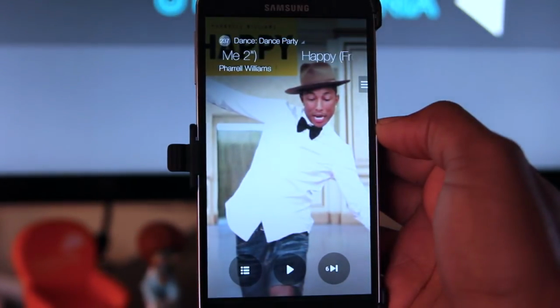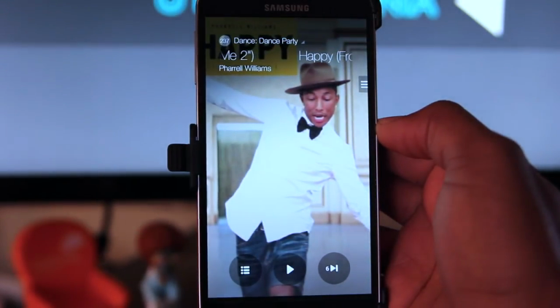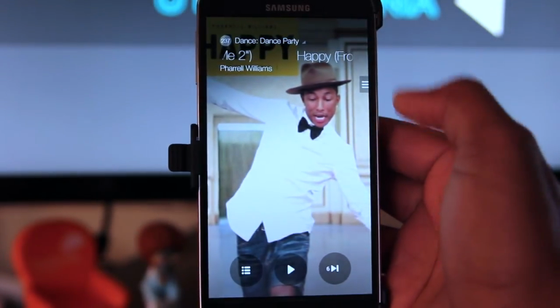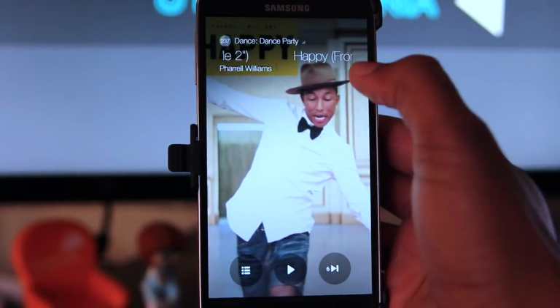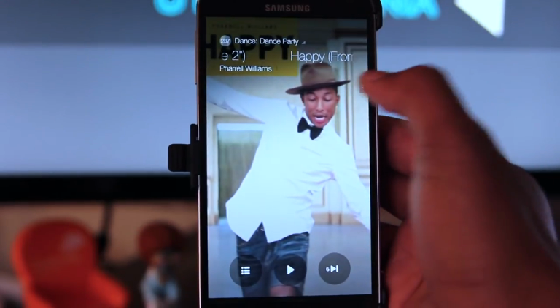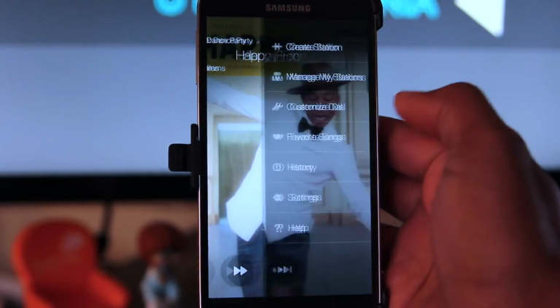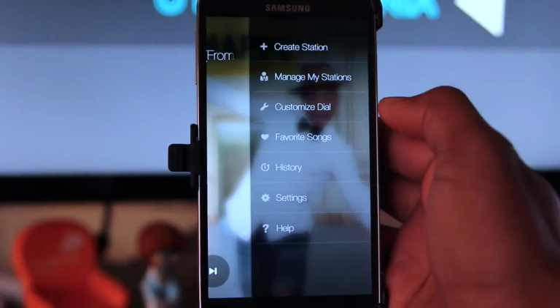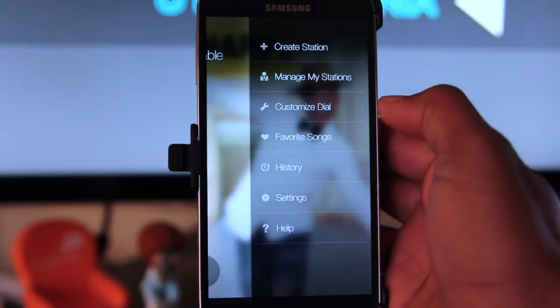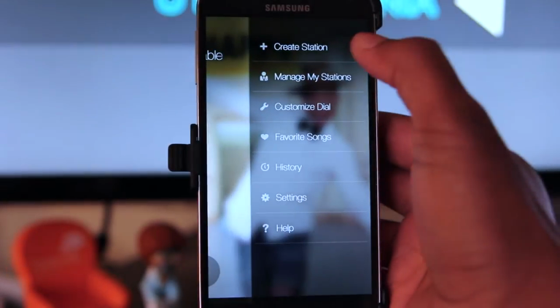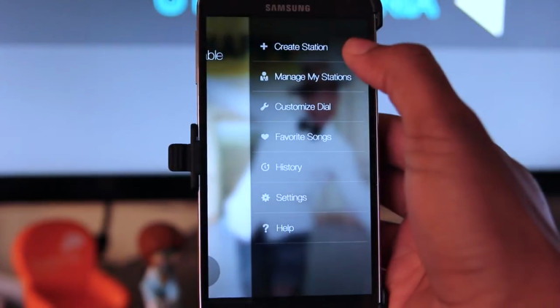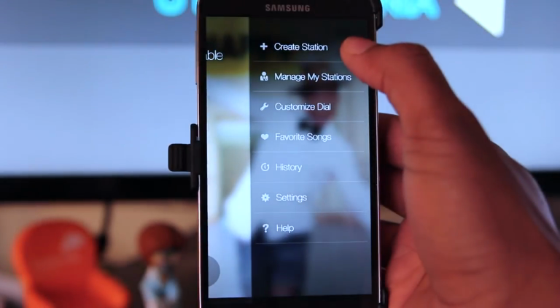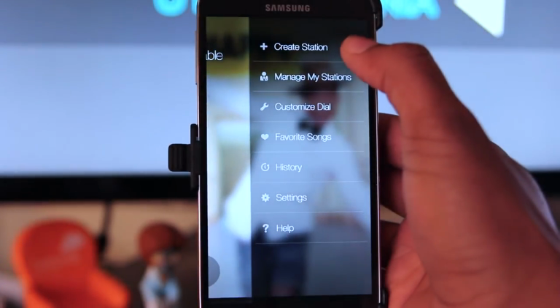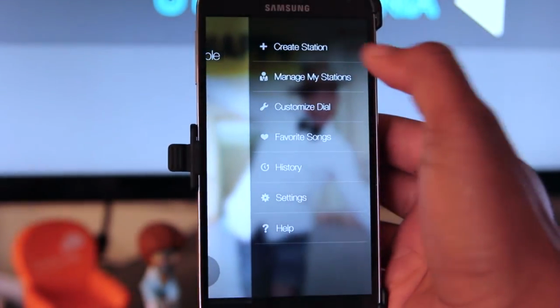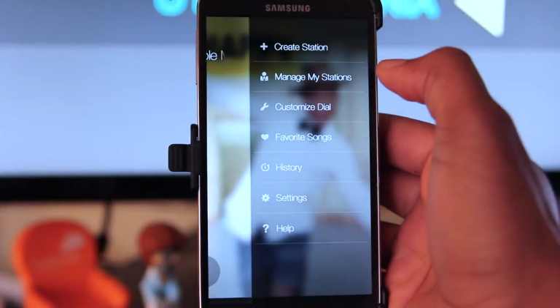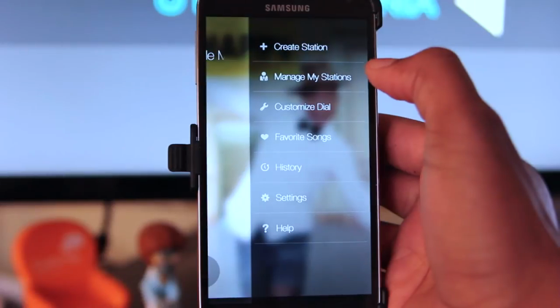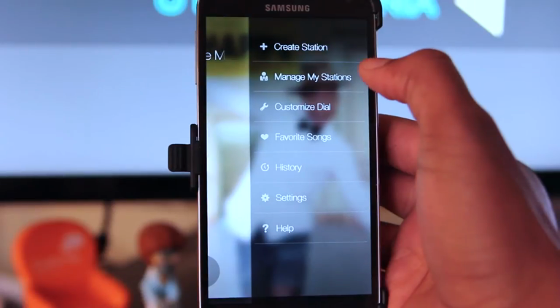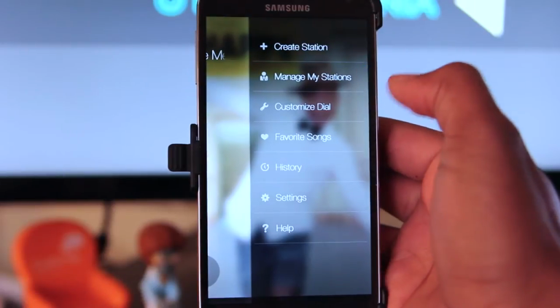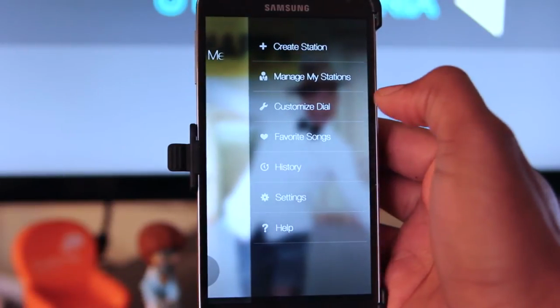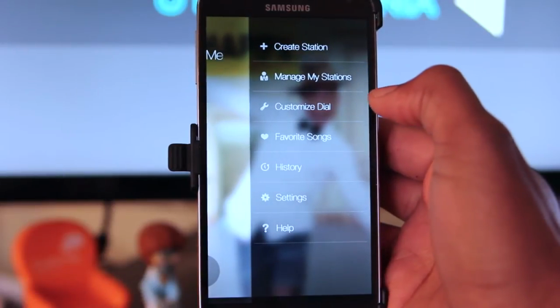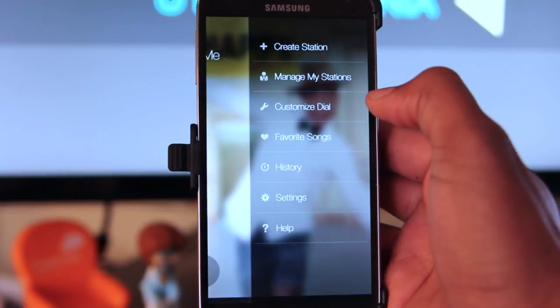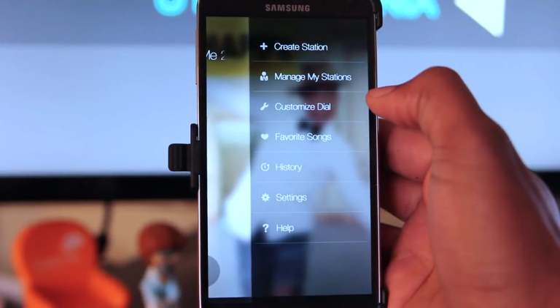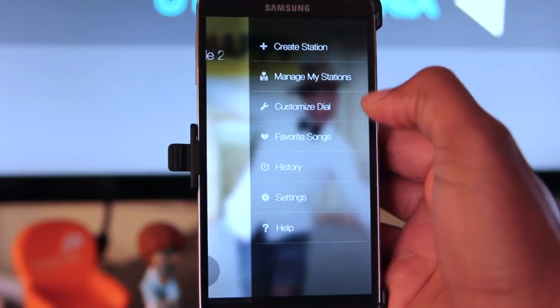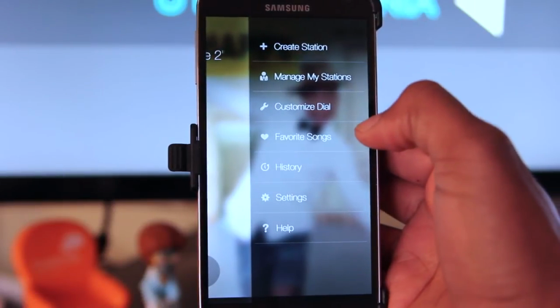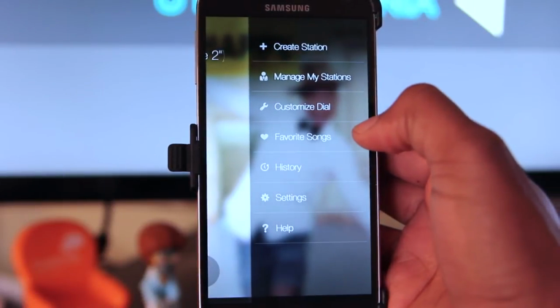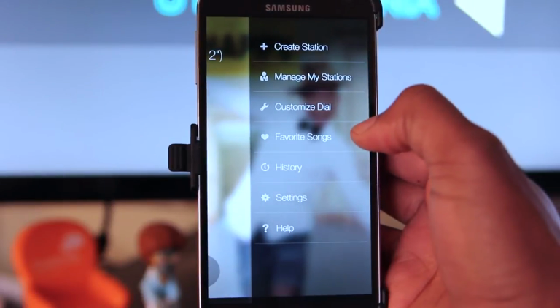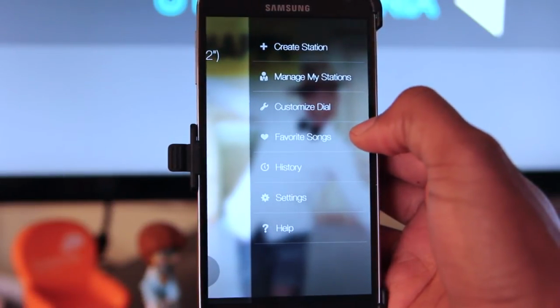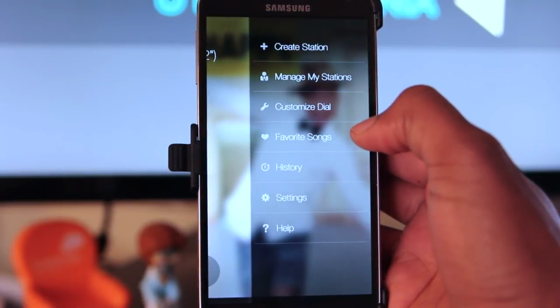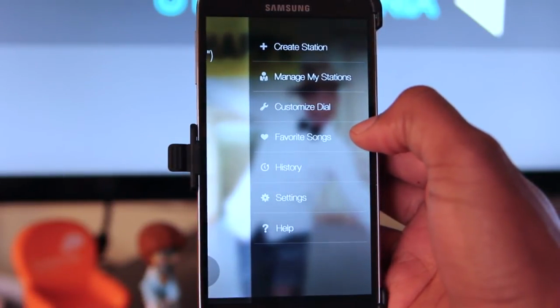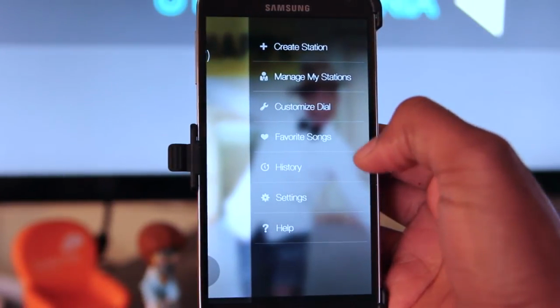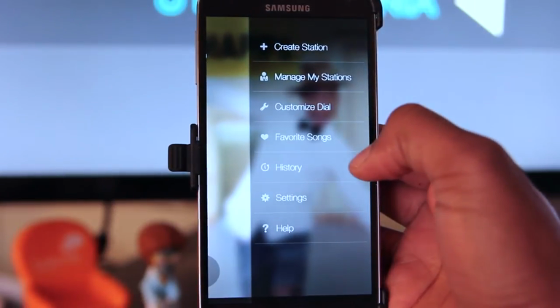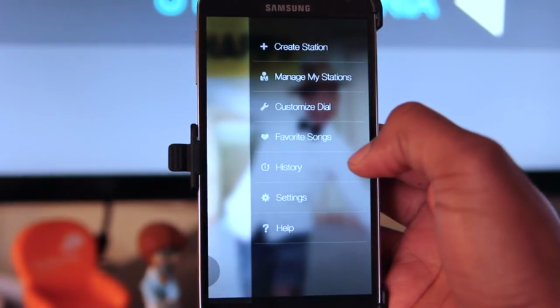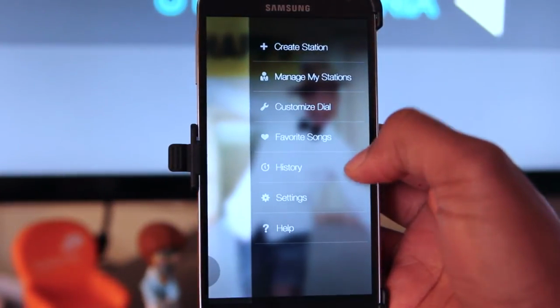For settings, click here. You can create a station, manage it, customize your dial, and have access to your favorite songs in history, or get into general settings.